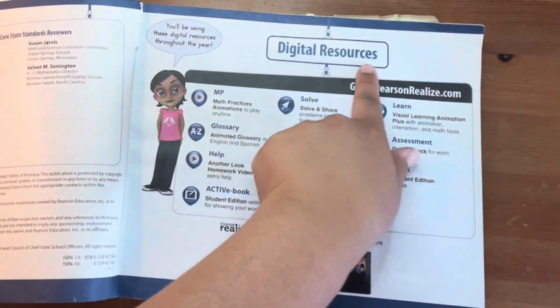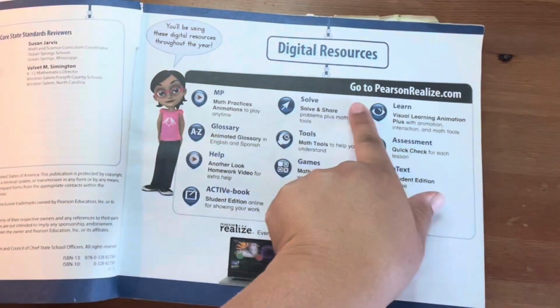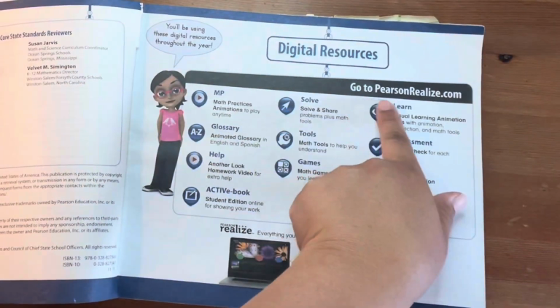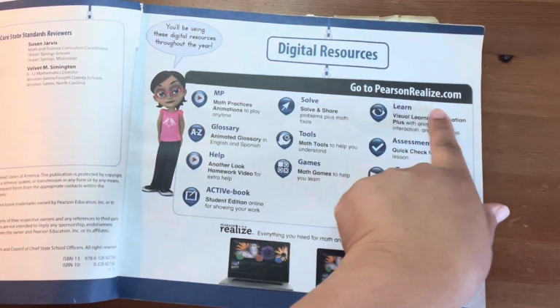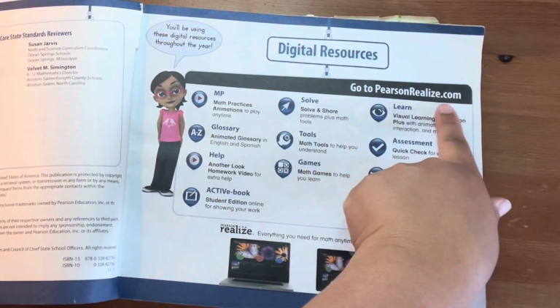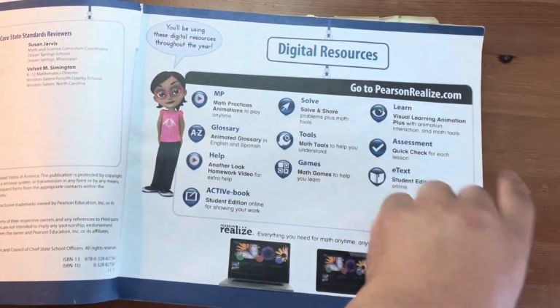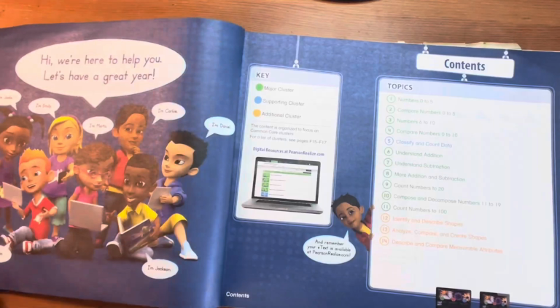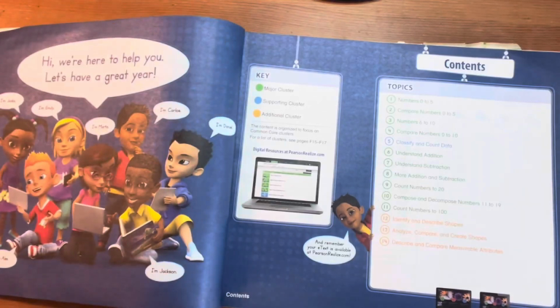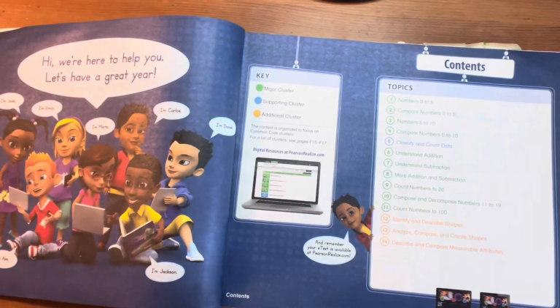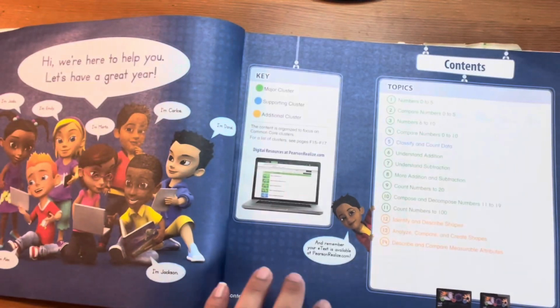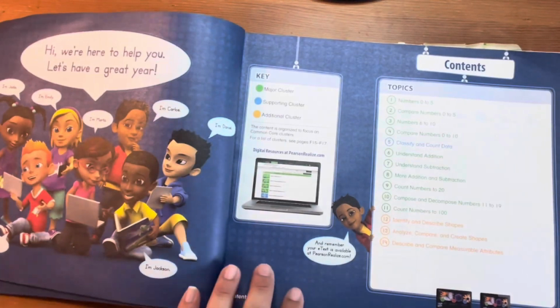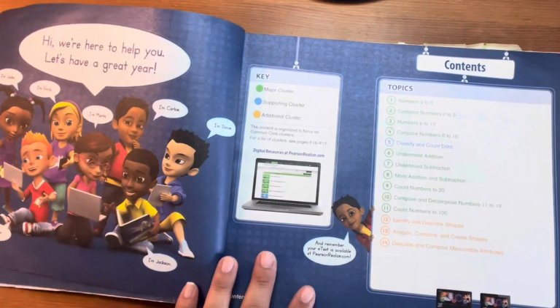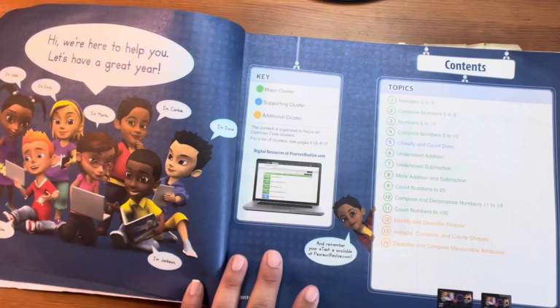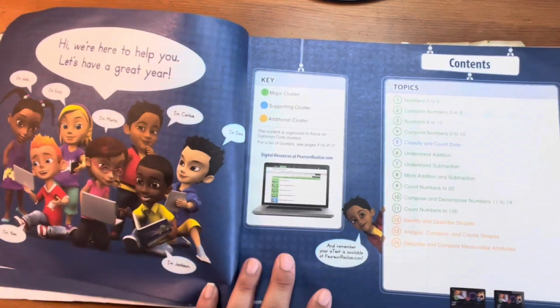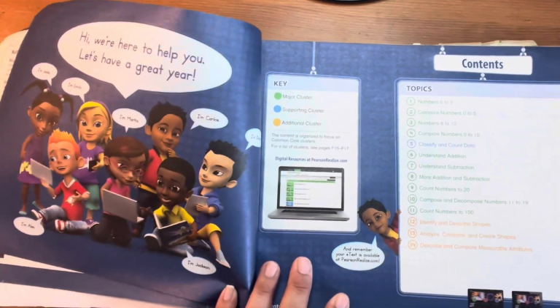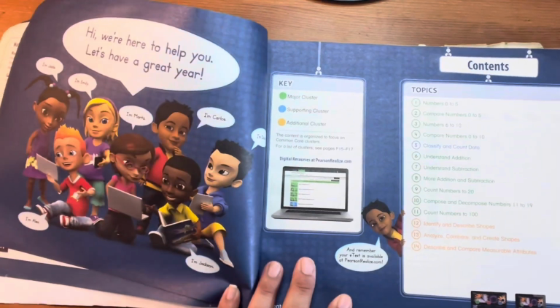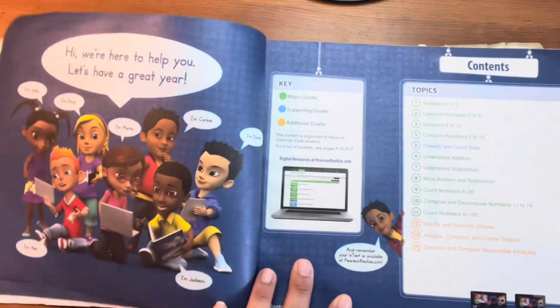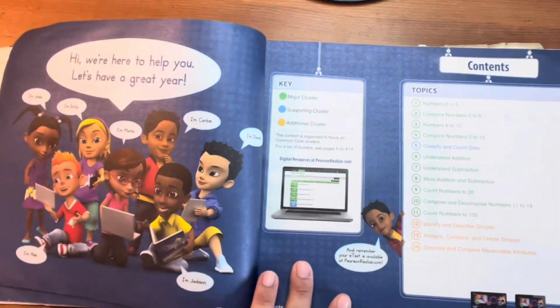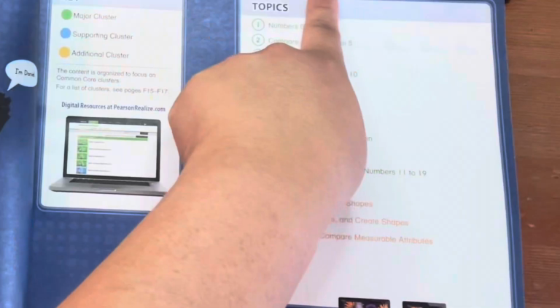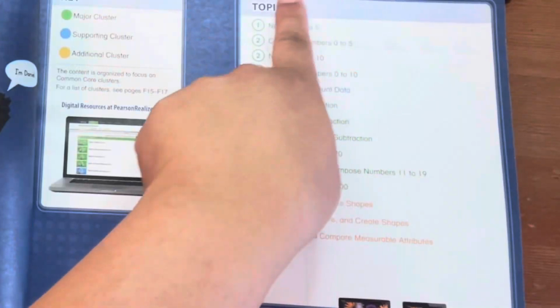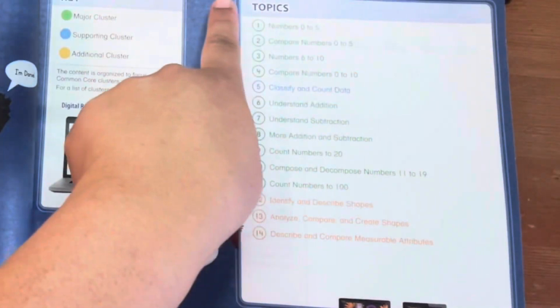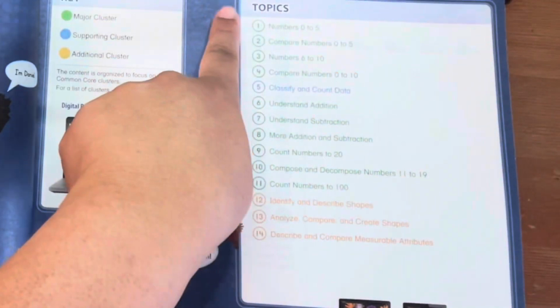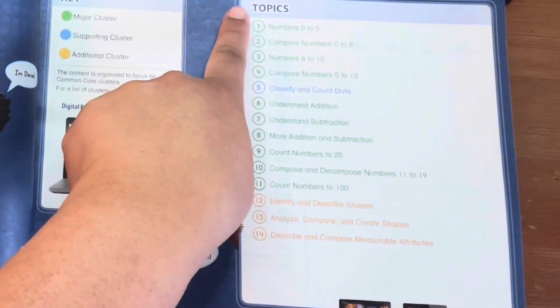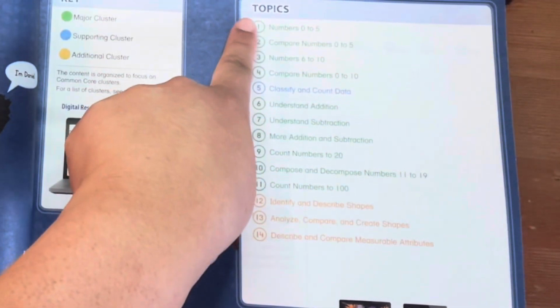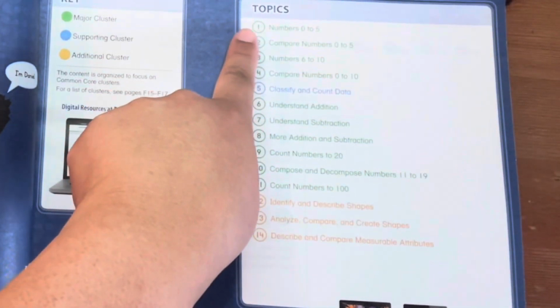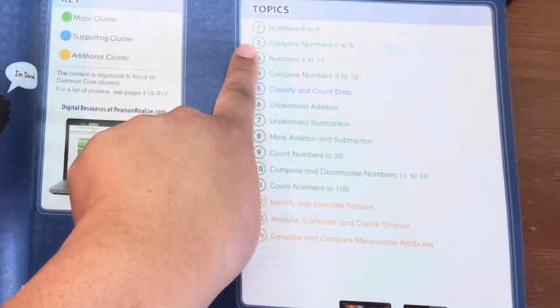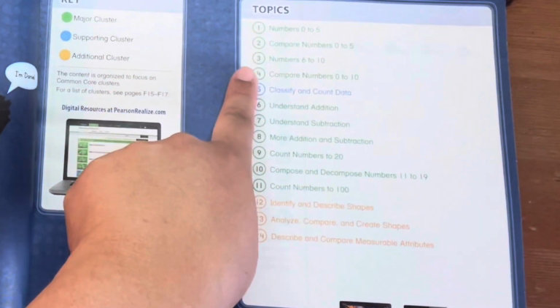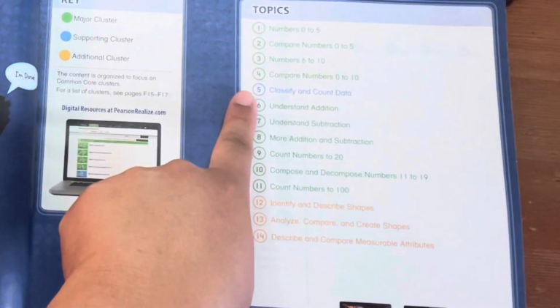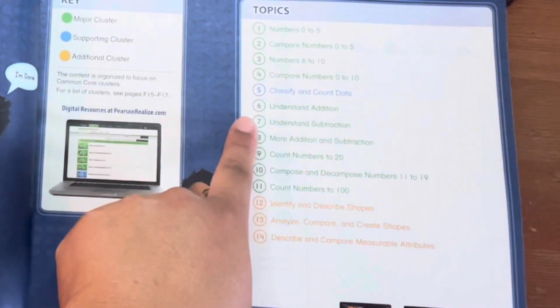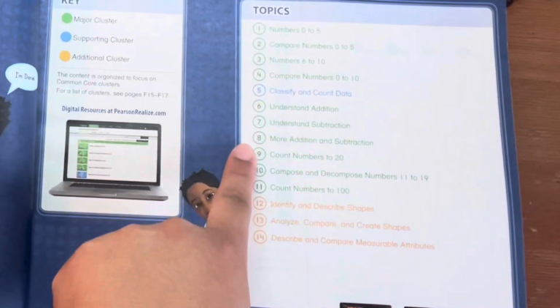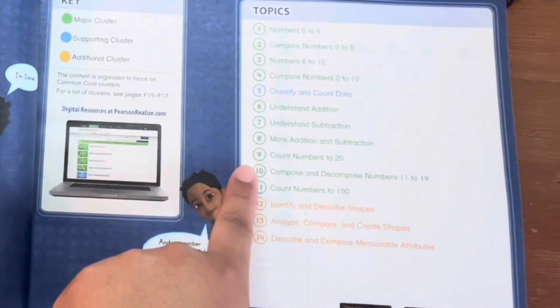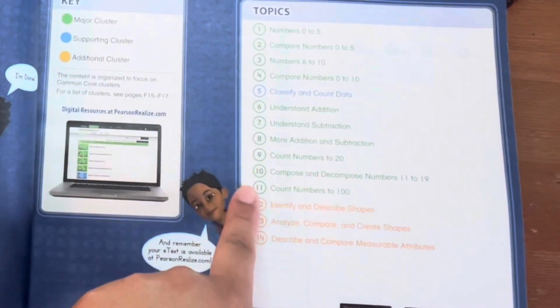As you can see, we already completed and loved this math workbook, so you know I'm speaking from experience in this review.